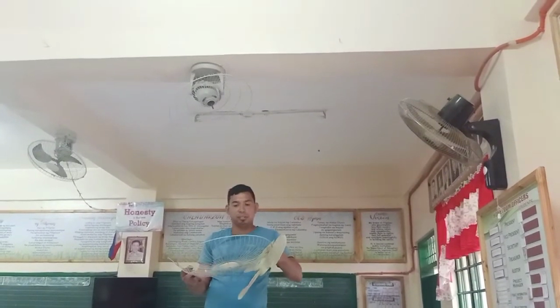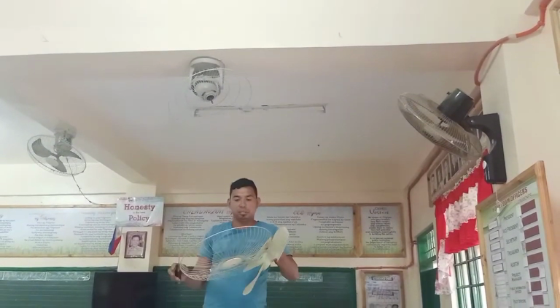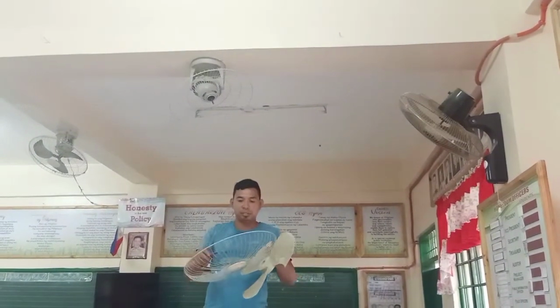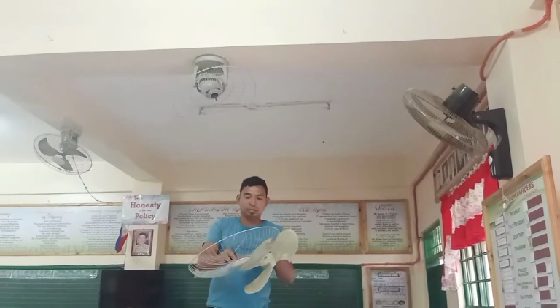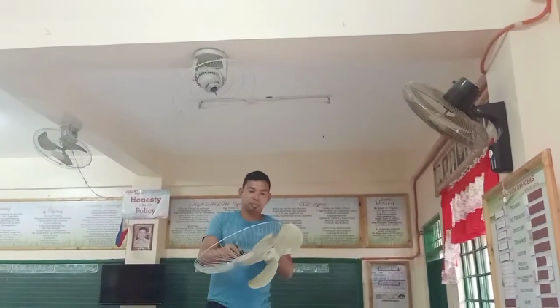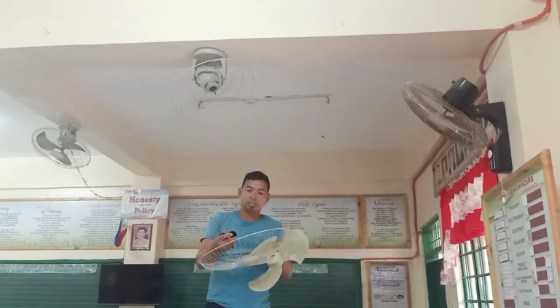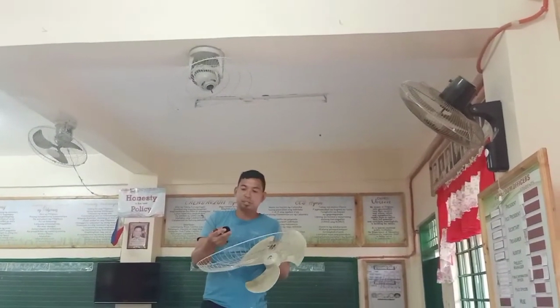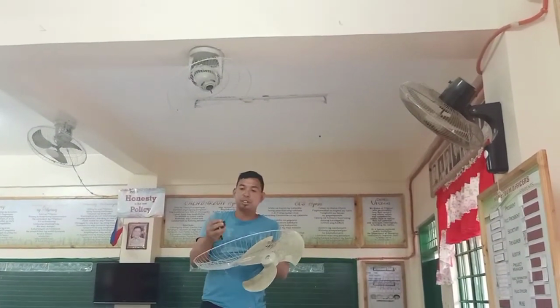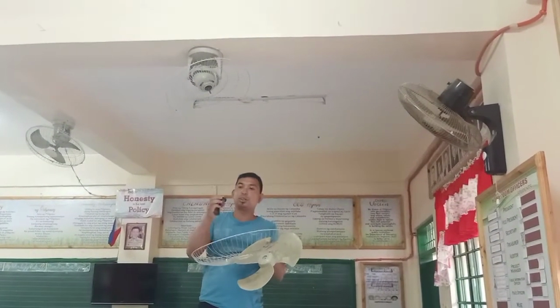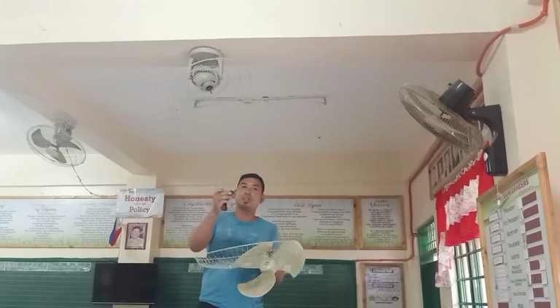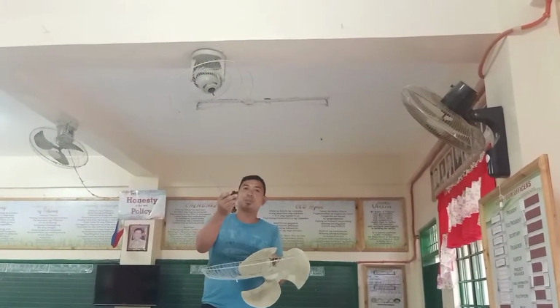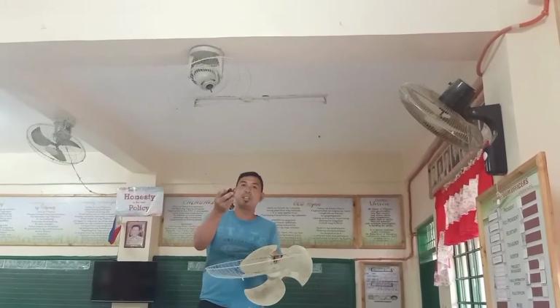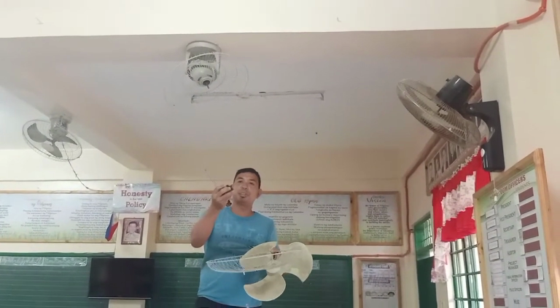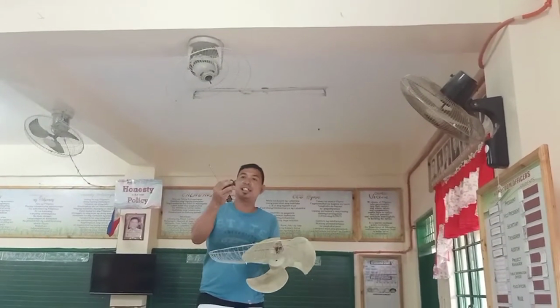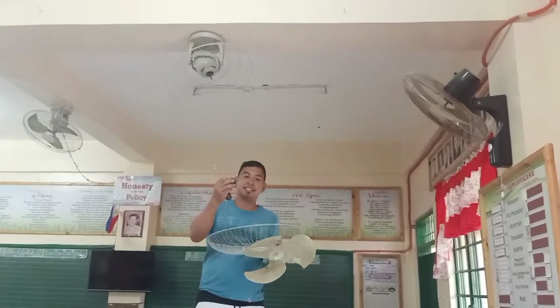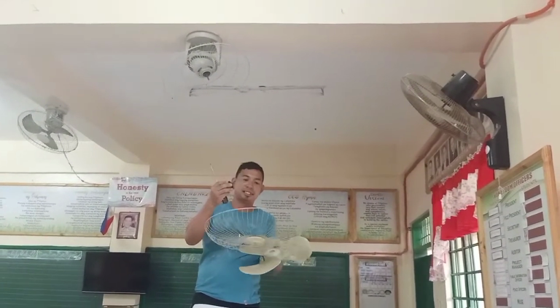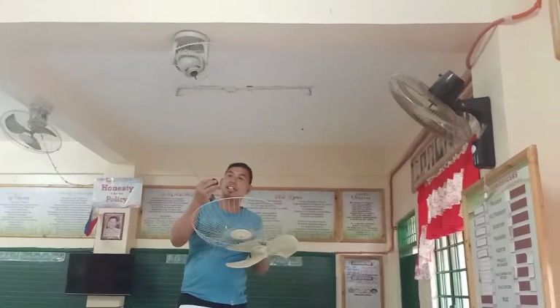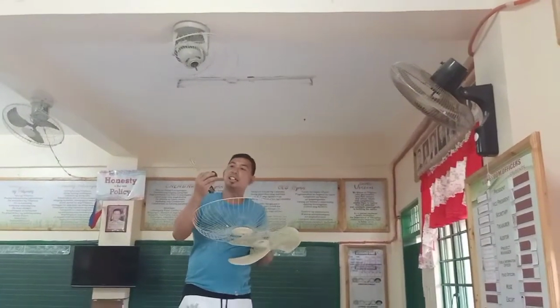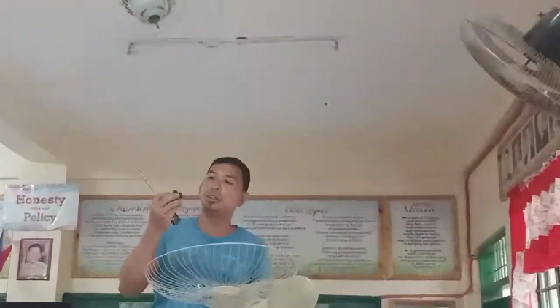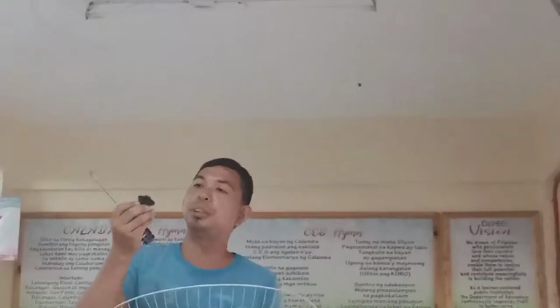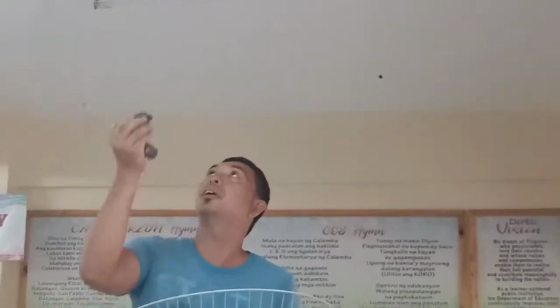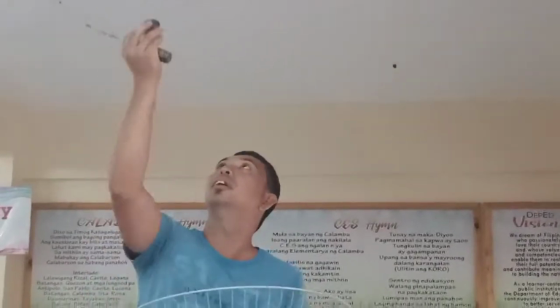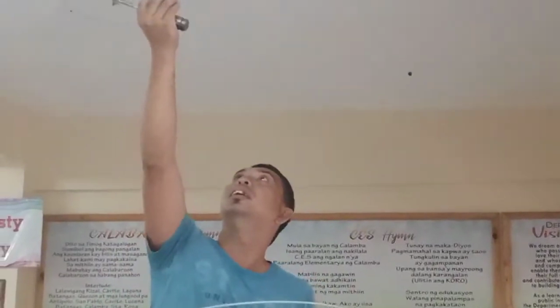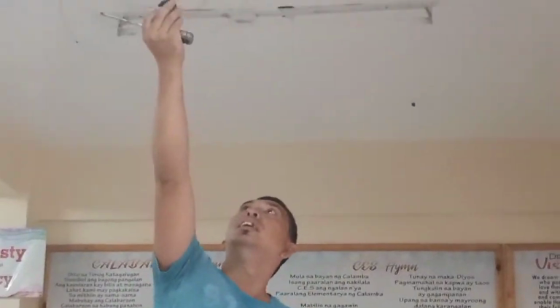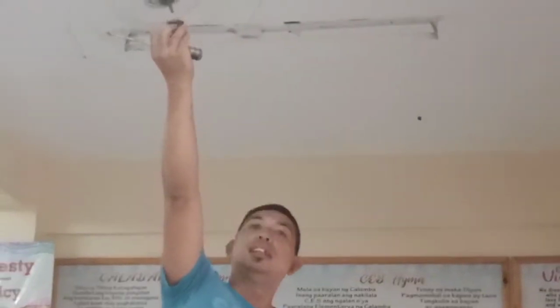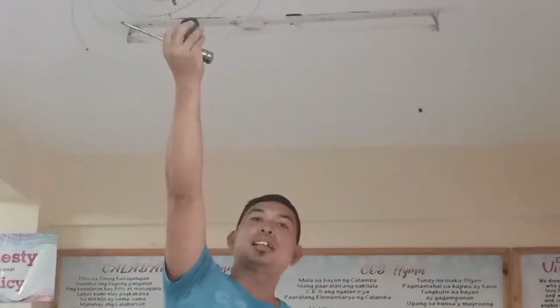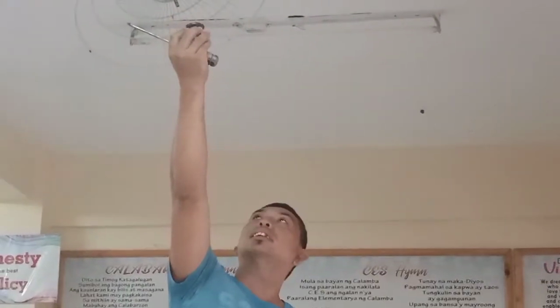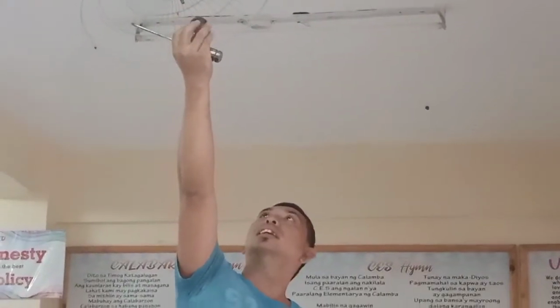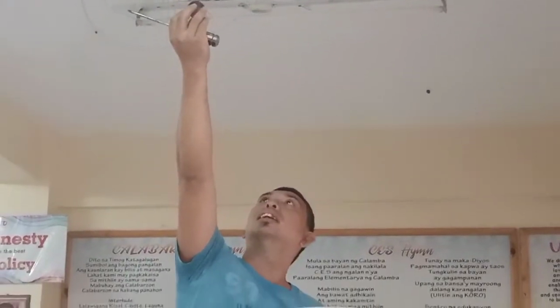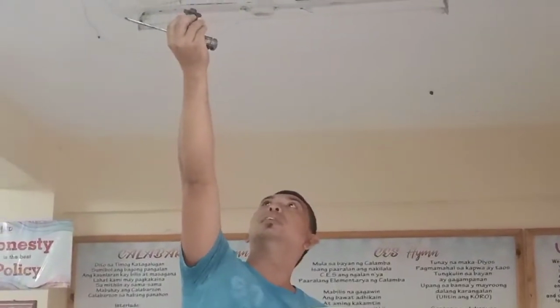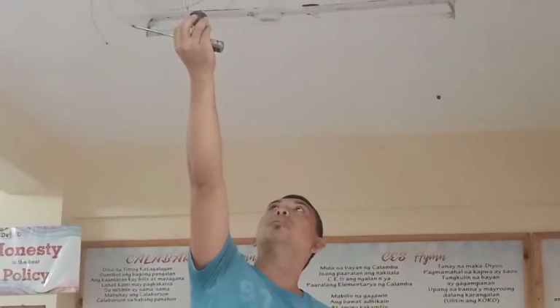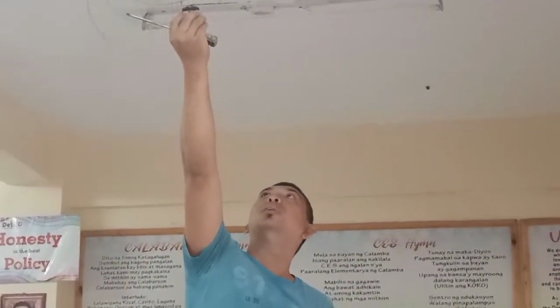So dito guys, ang nakita kong naging problema nya is yung pinakang lock ng pan blade ng ating ceiling fan.